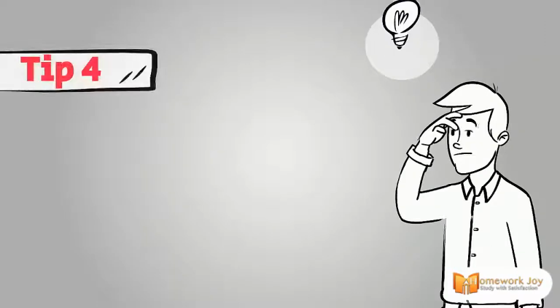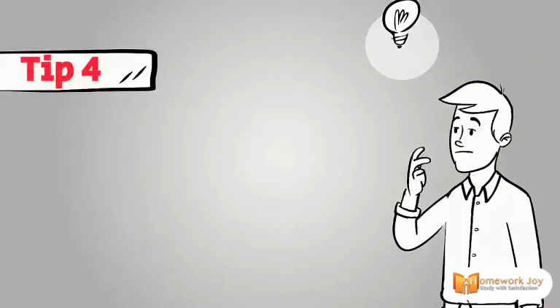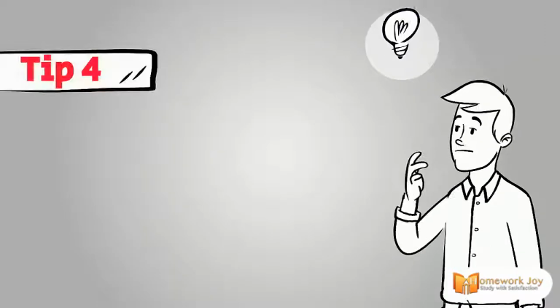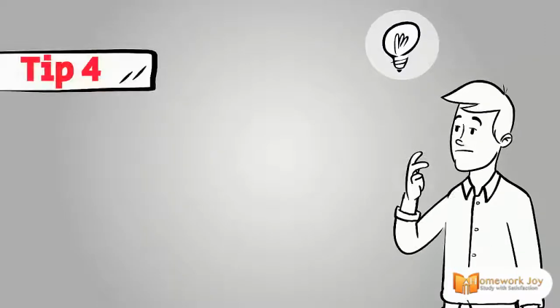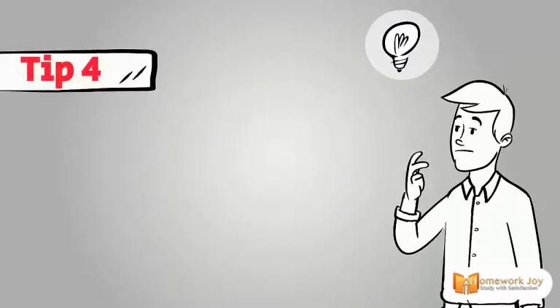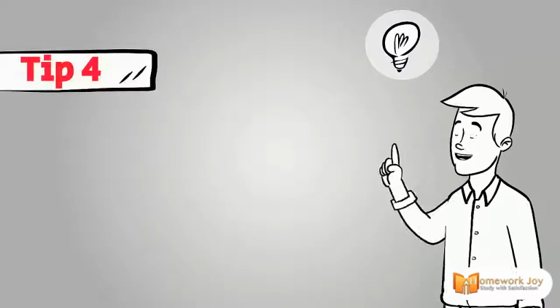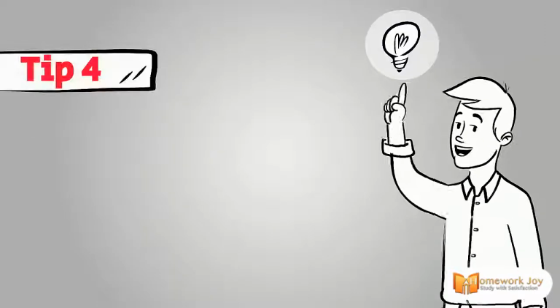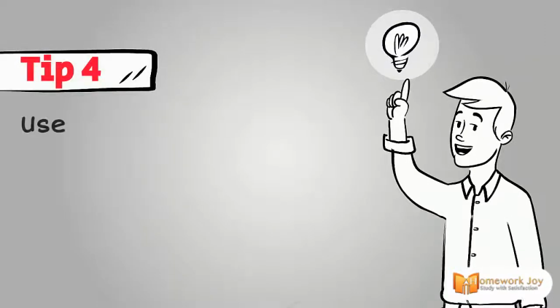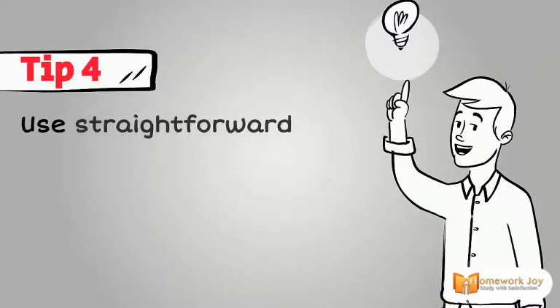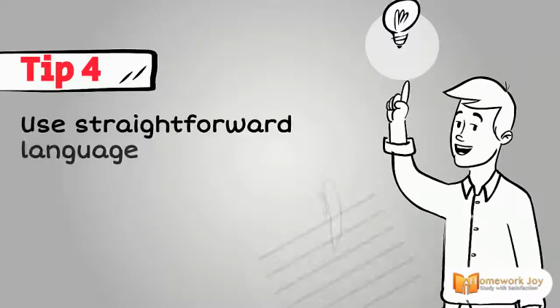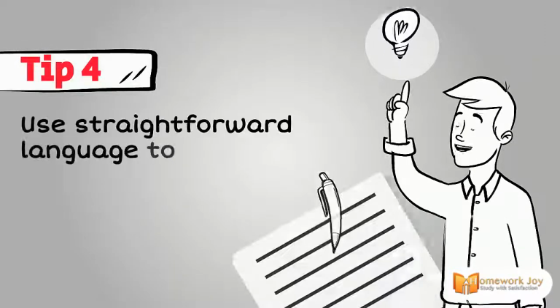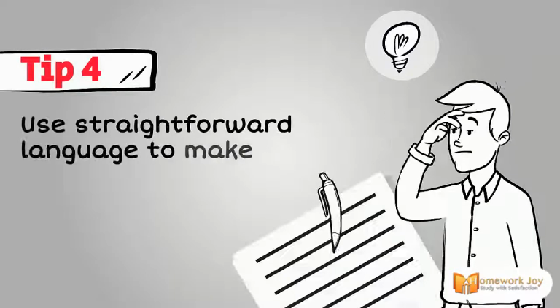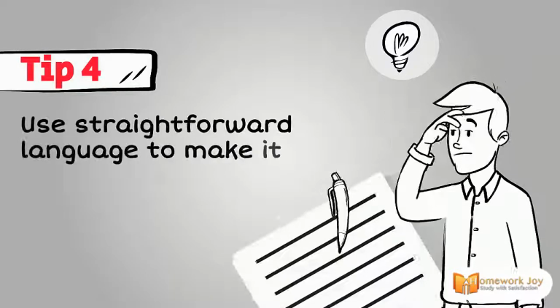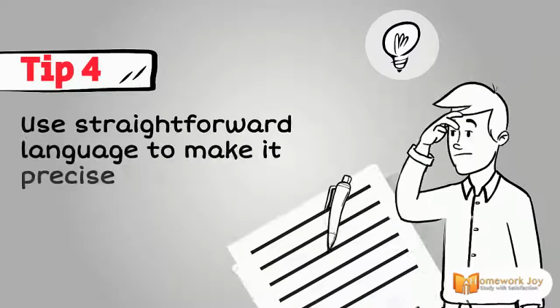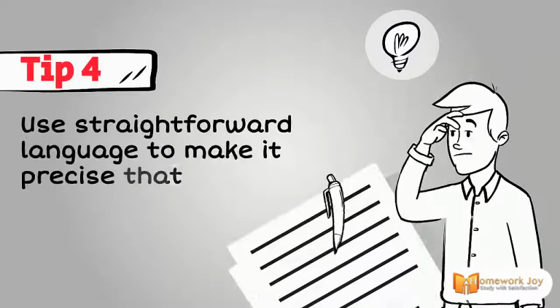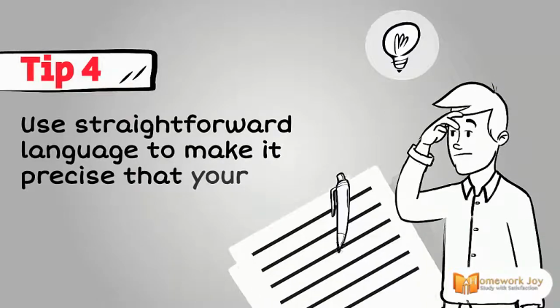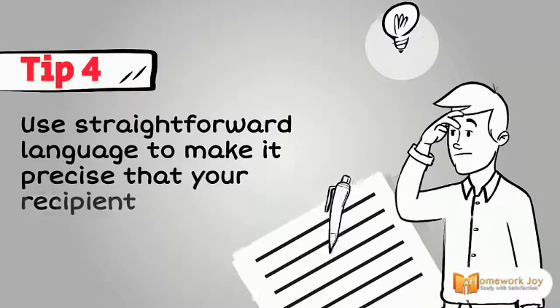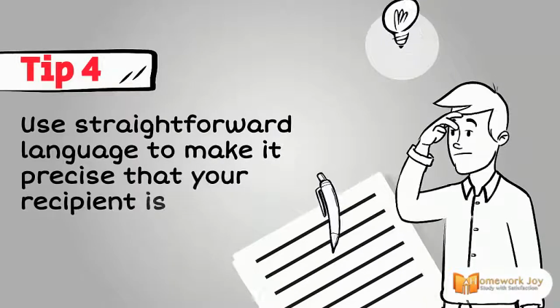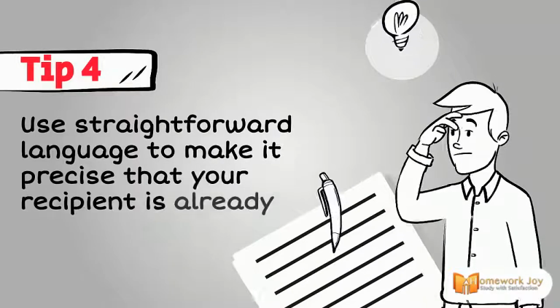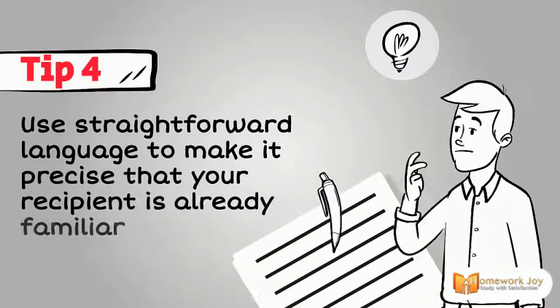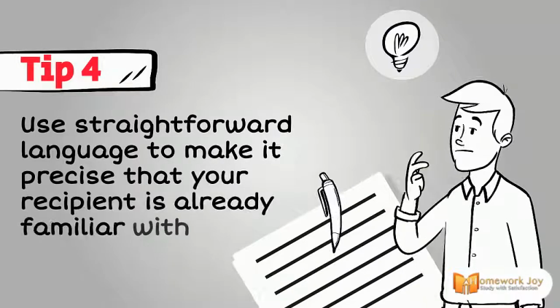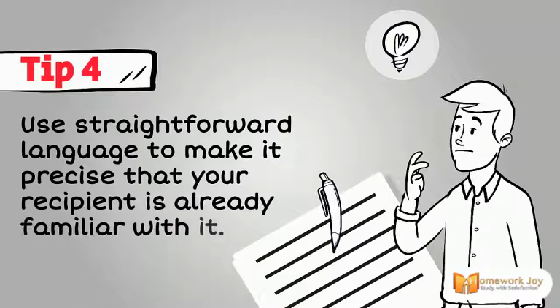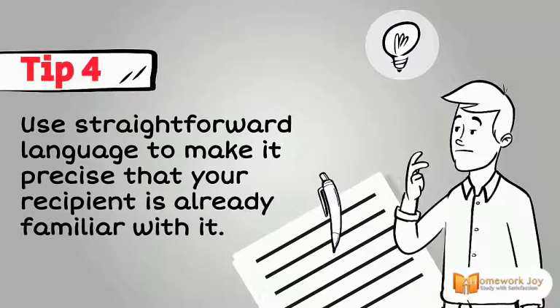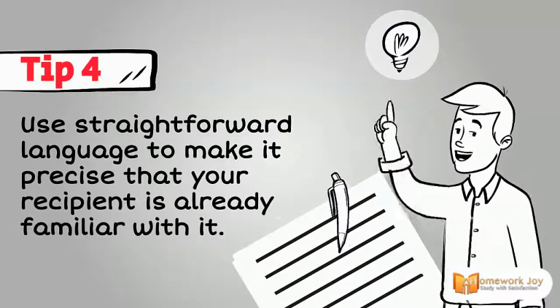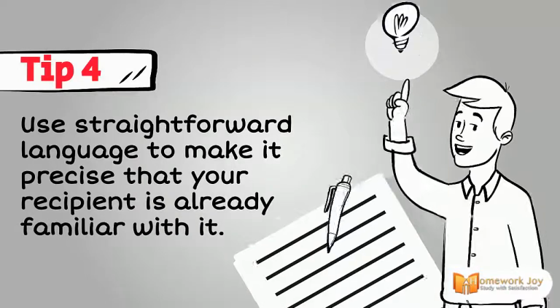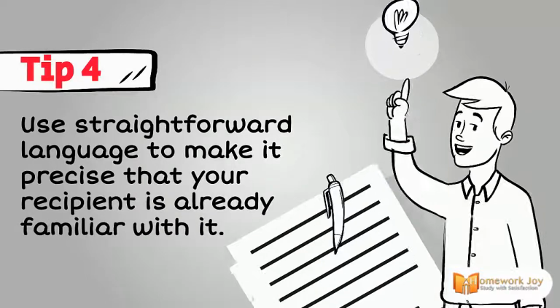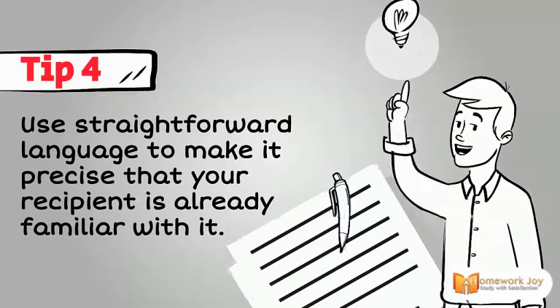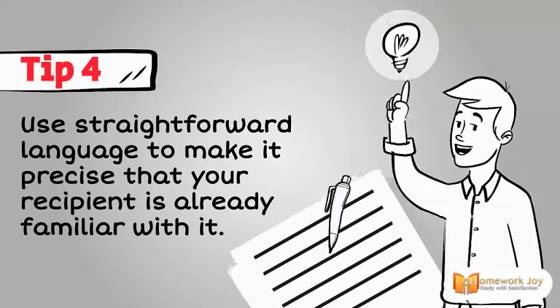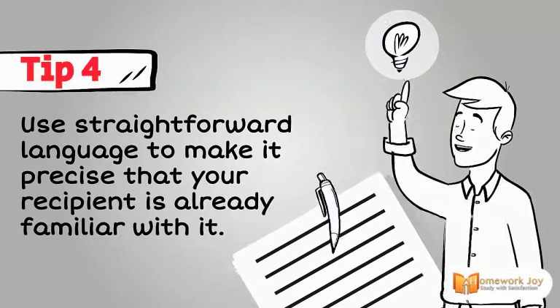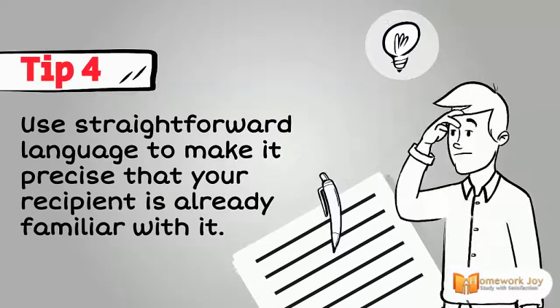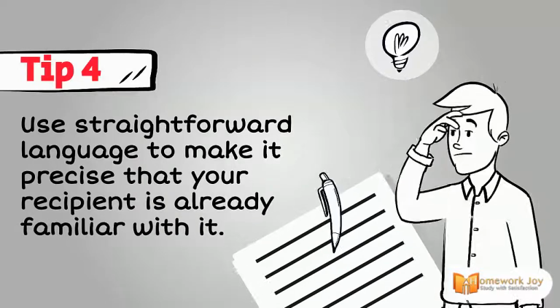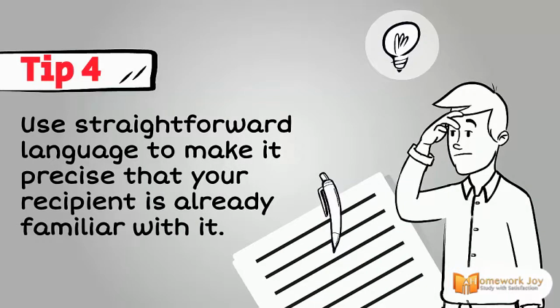Tip 4. Use straightforward language to make it precise, using terms that your recipient is already familiar with.